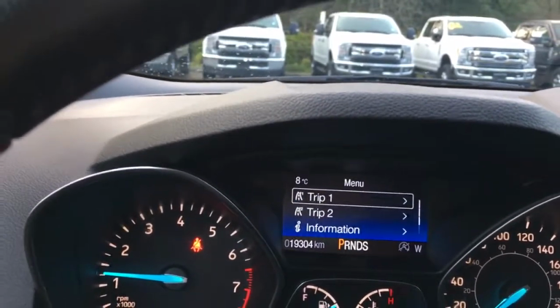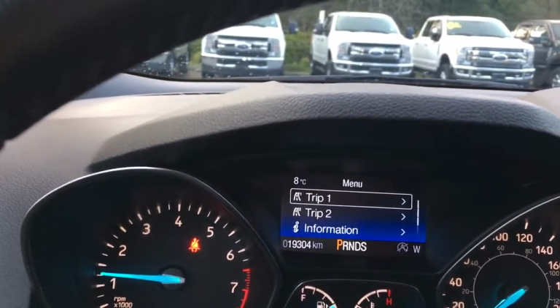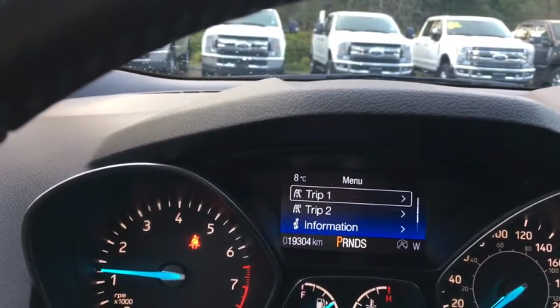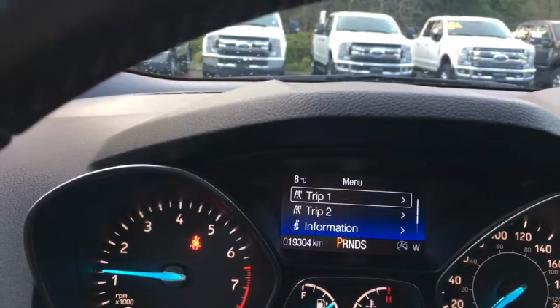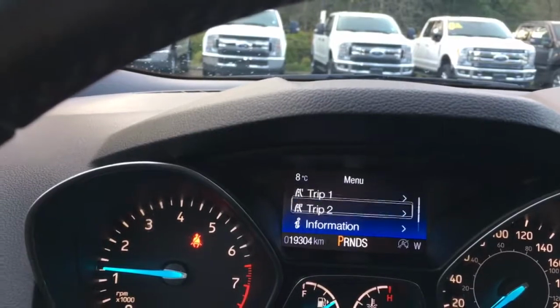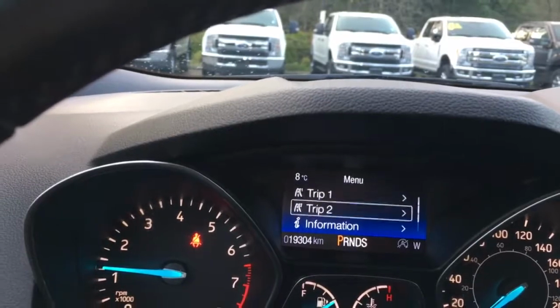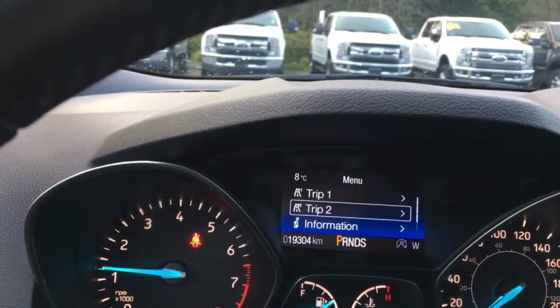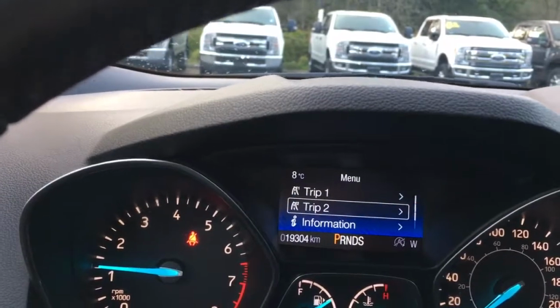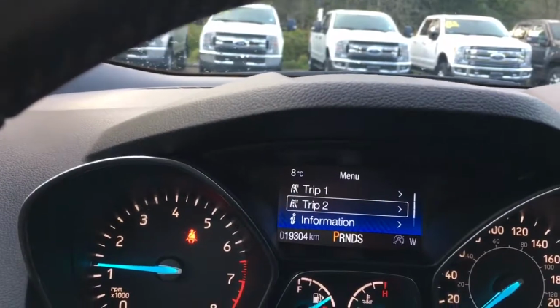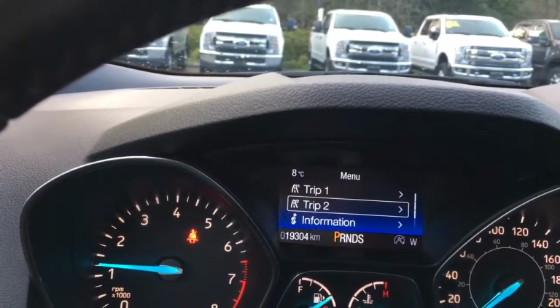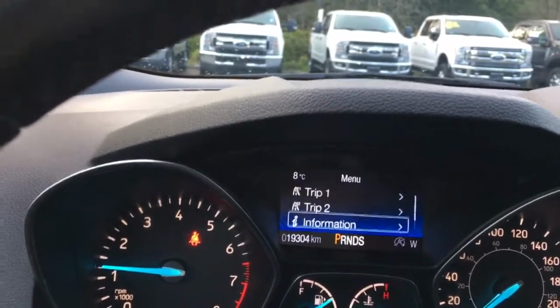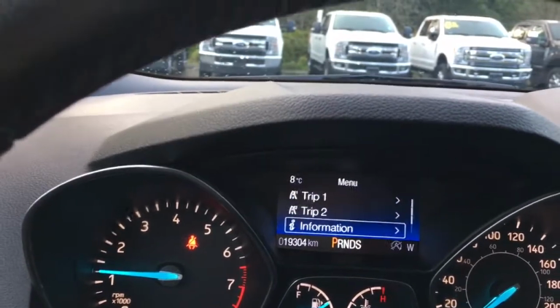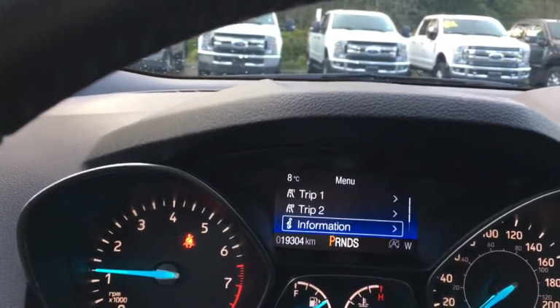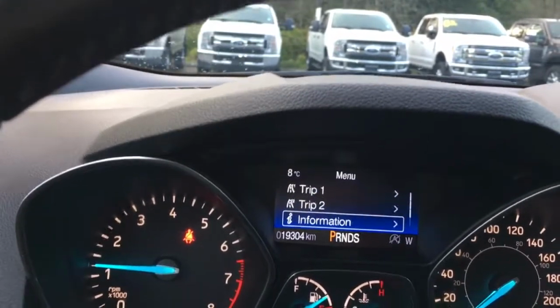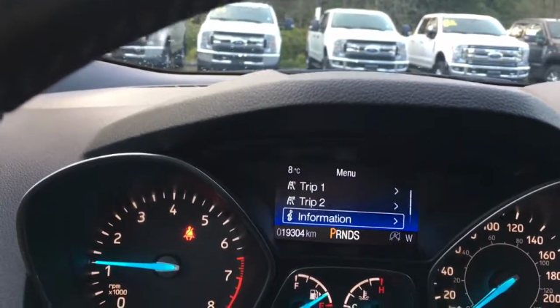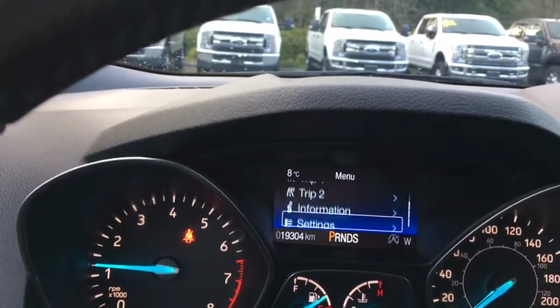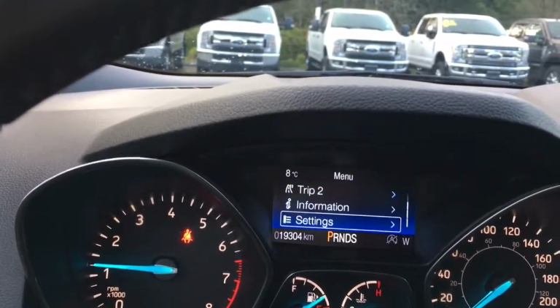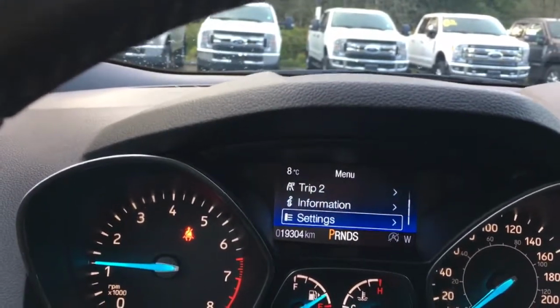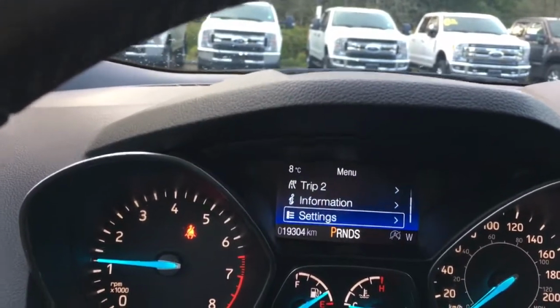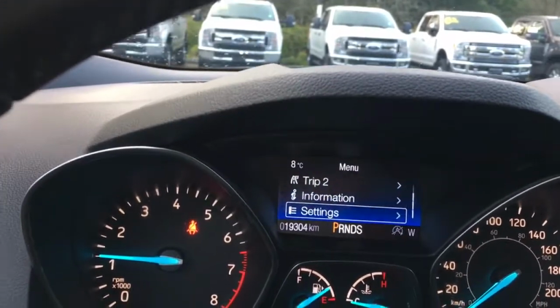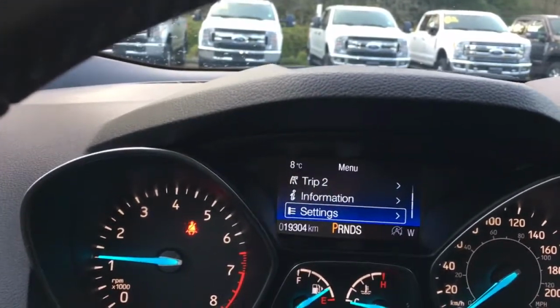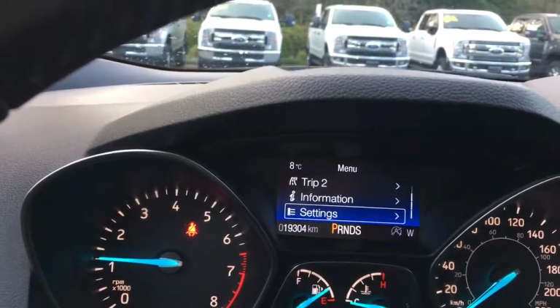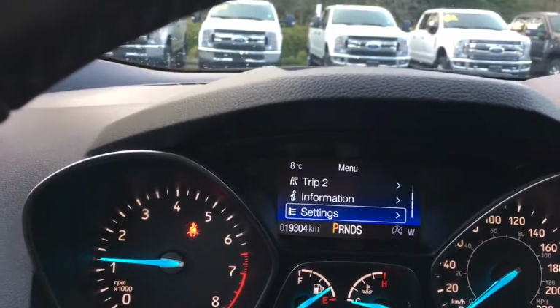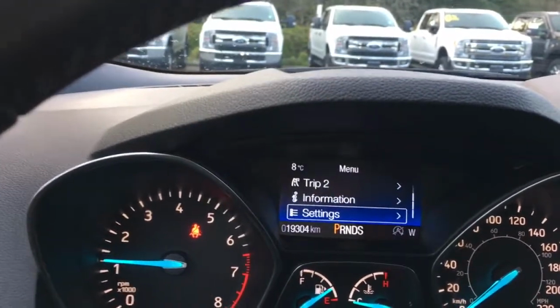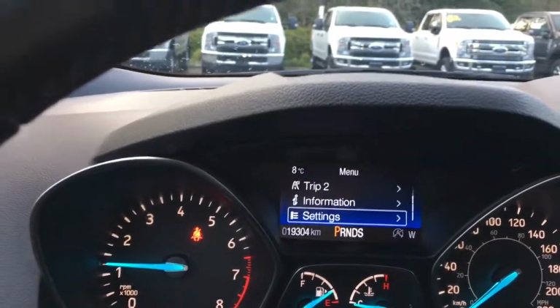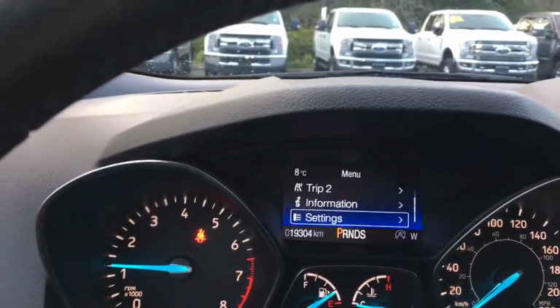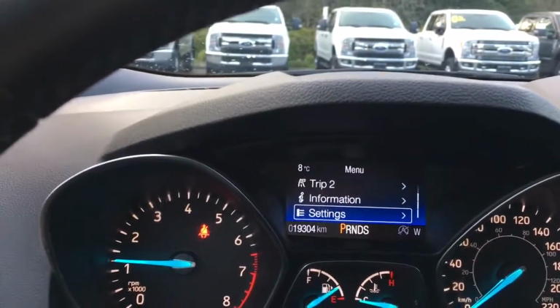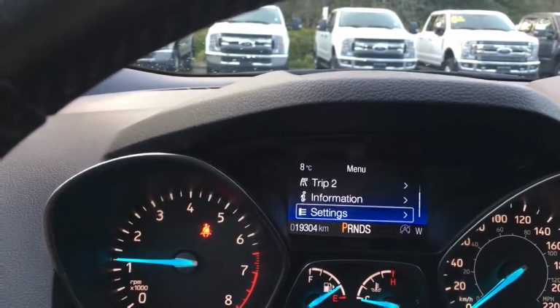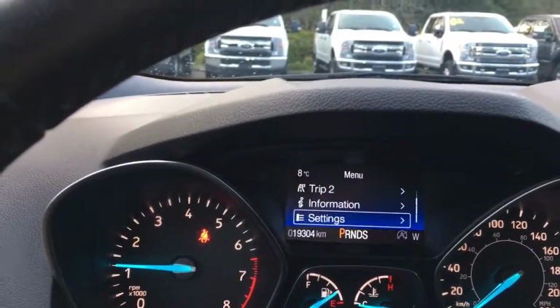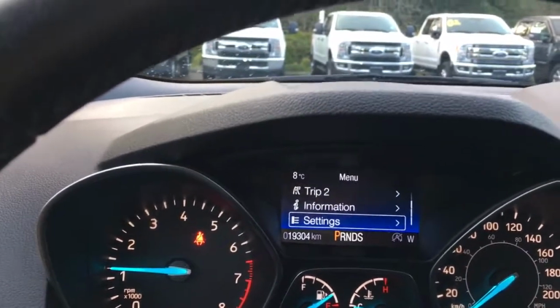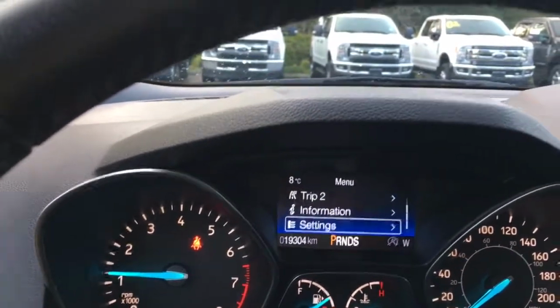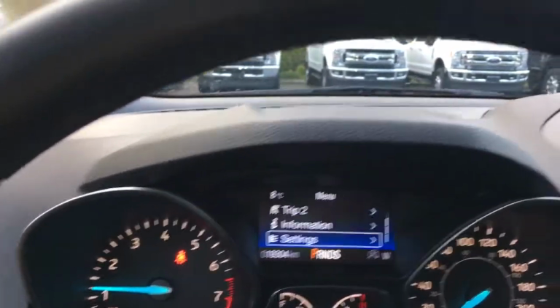Toggling through gives you Trip 1, Trip 2, information, and settings — and these all have sub-menus.